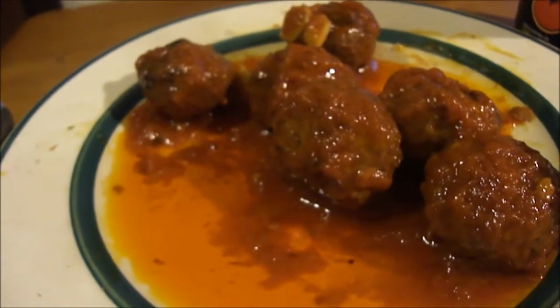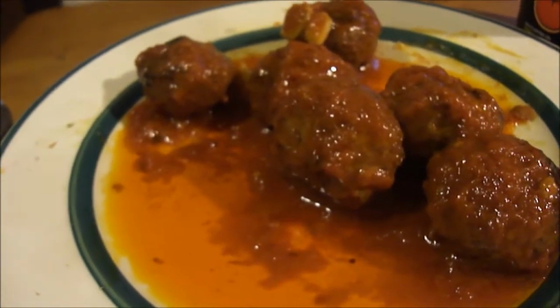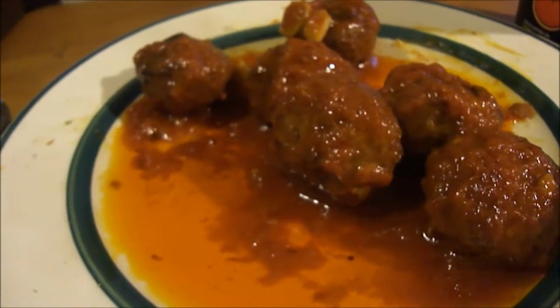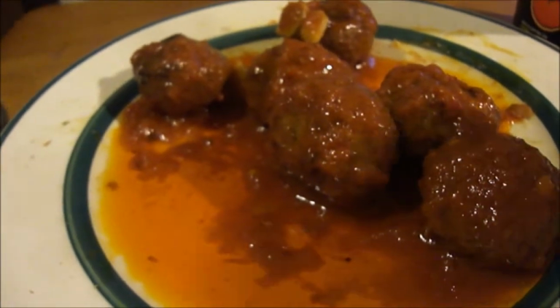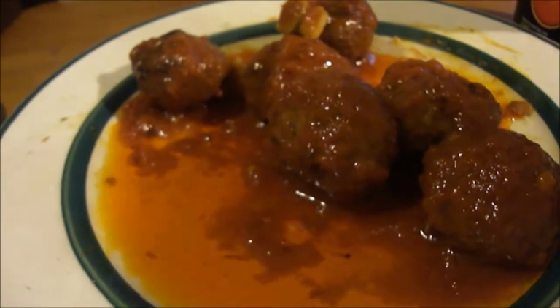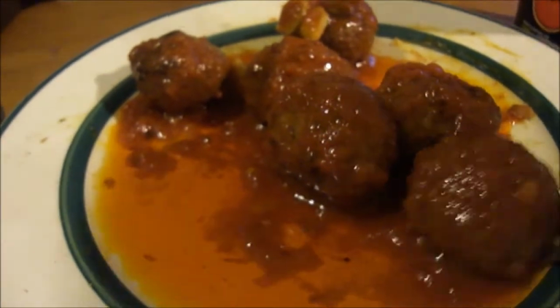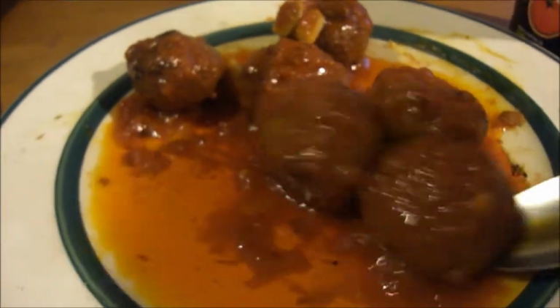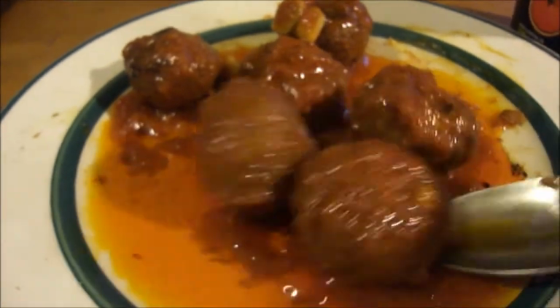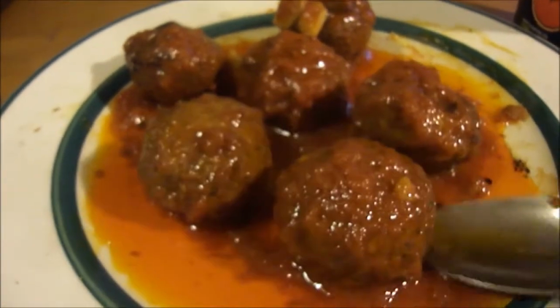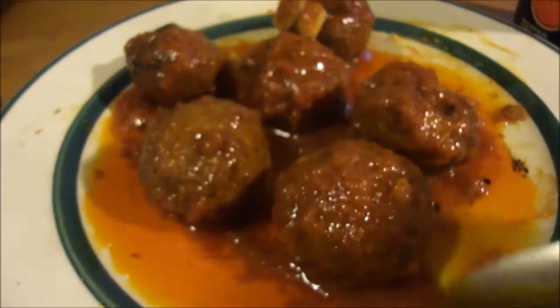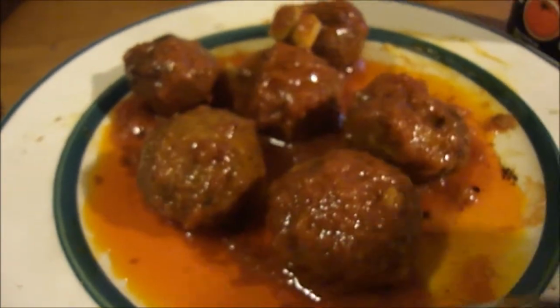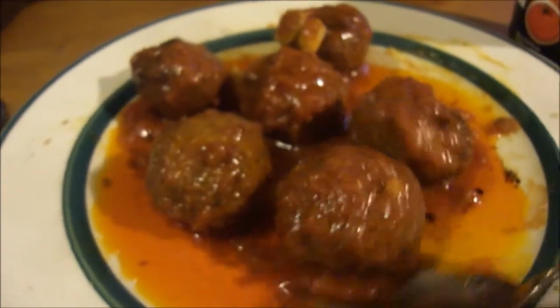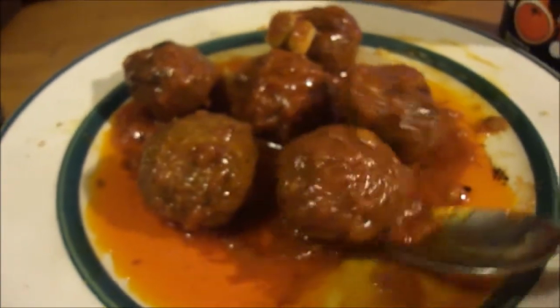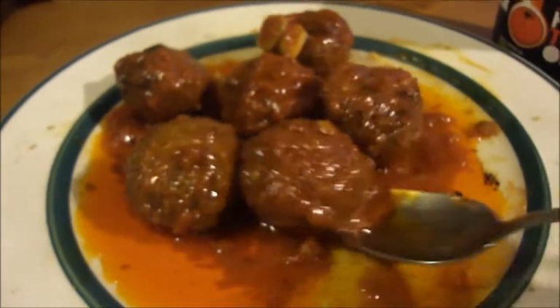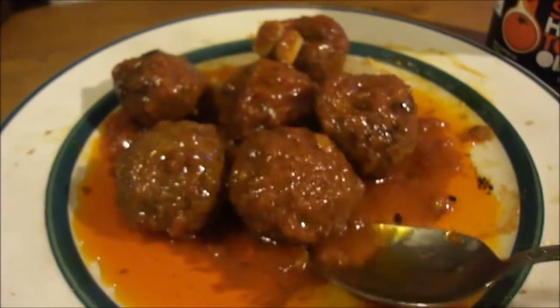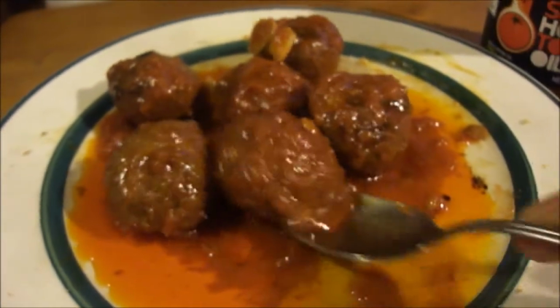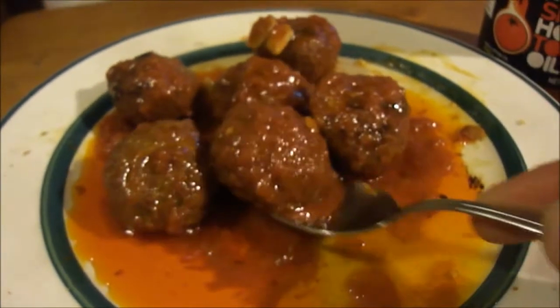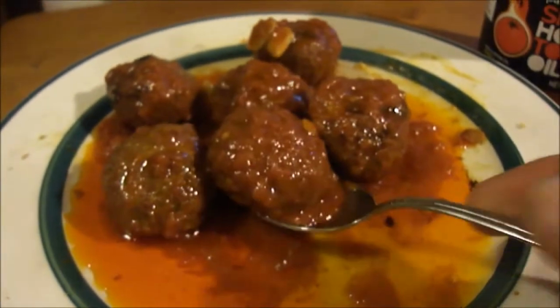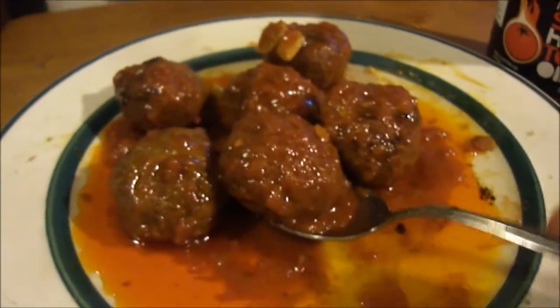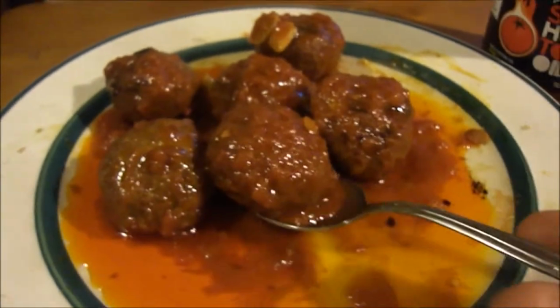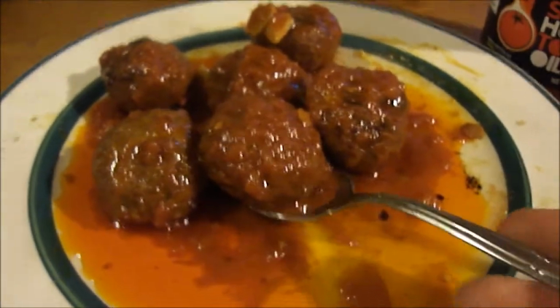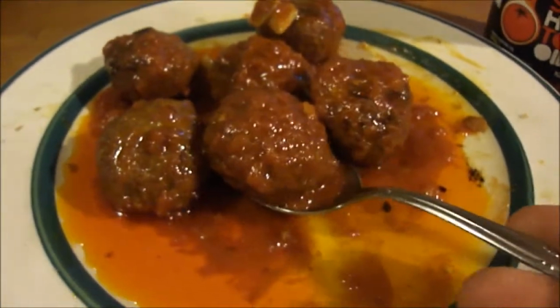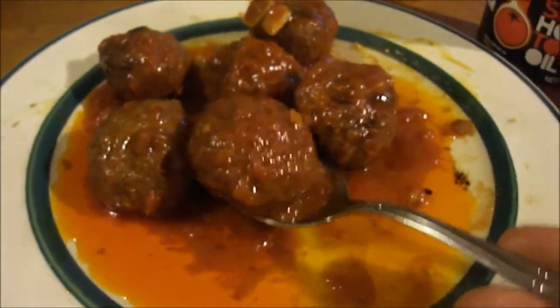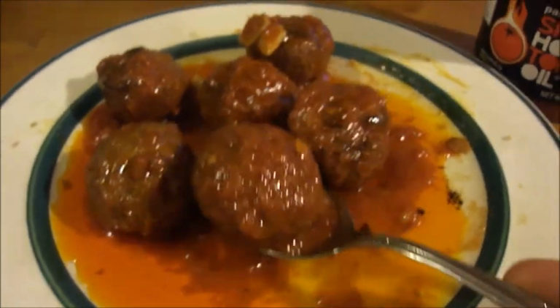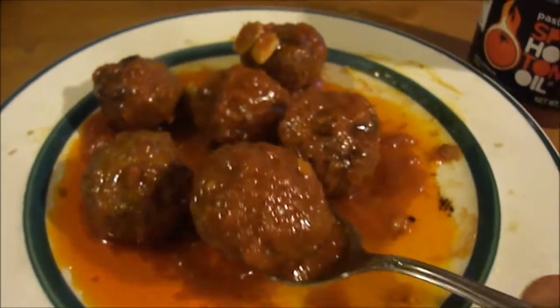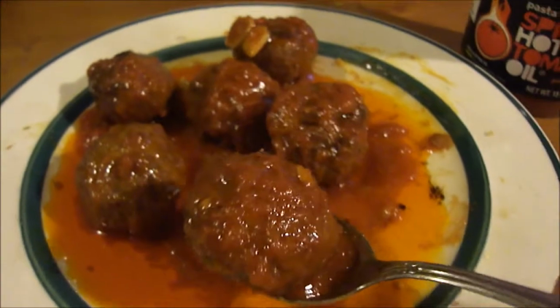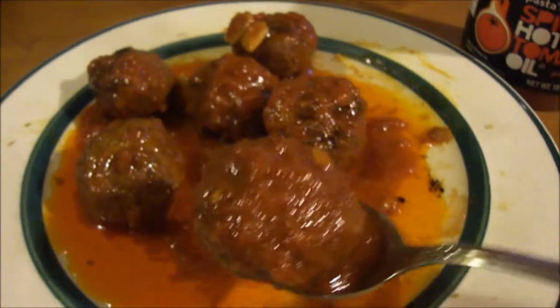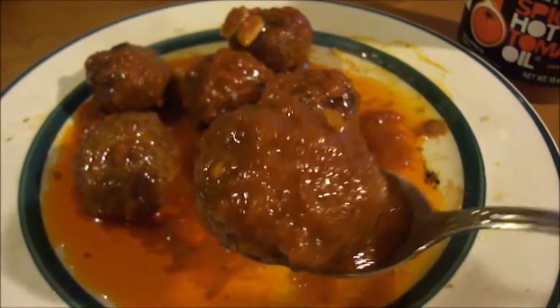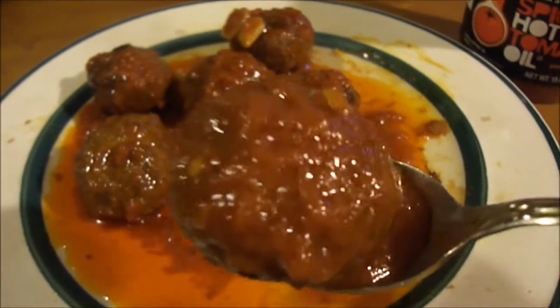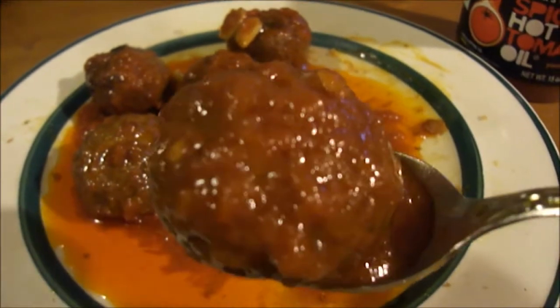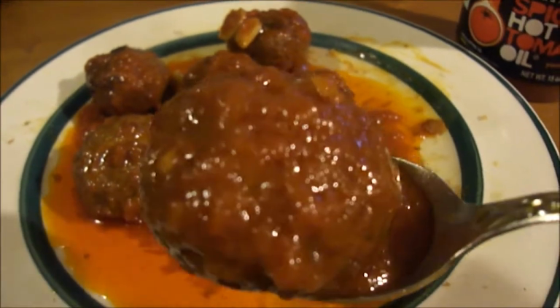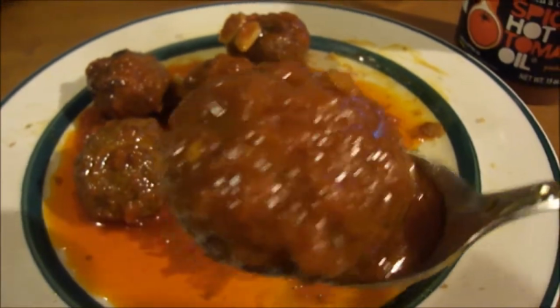Oh man. It's just garlic and that's a ten out of ten. Let's try it all together.